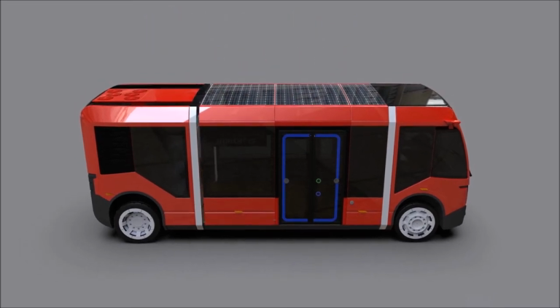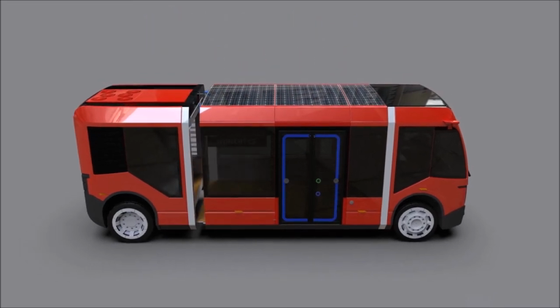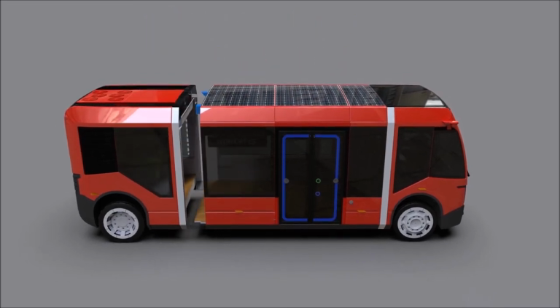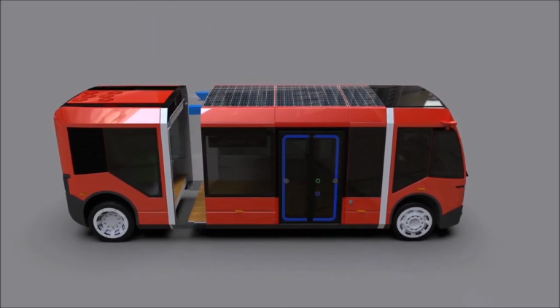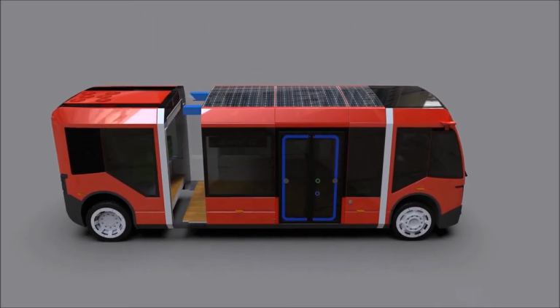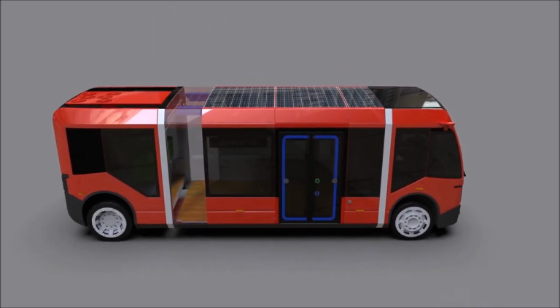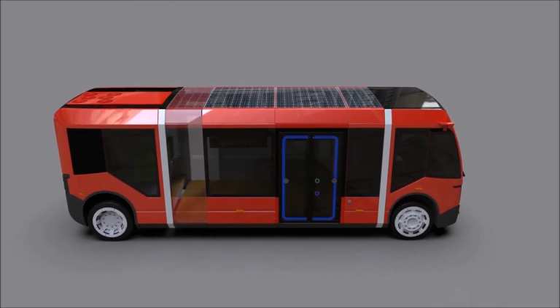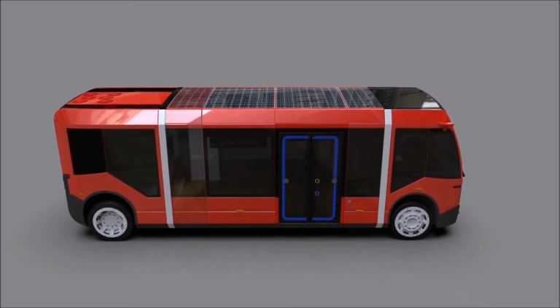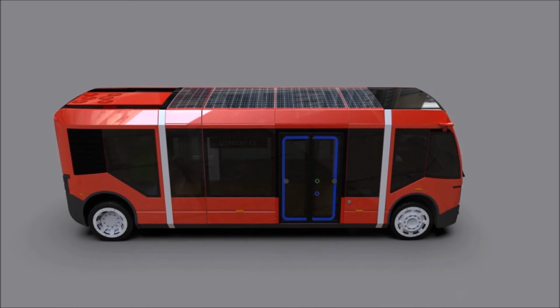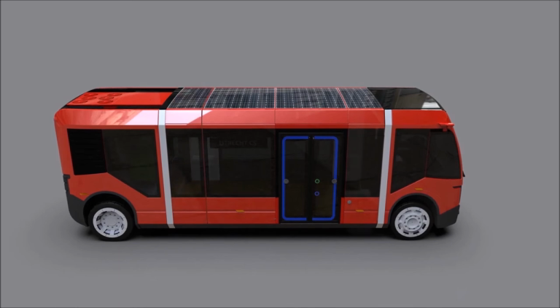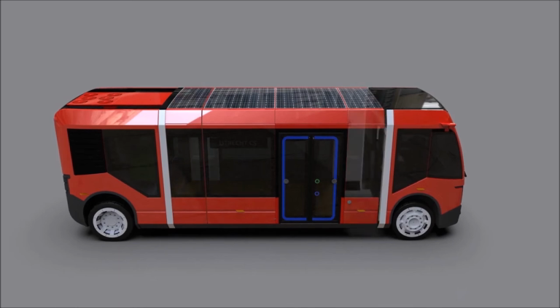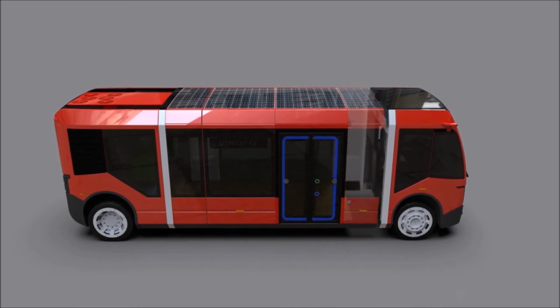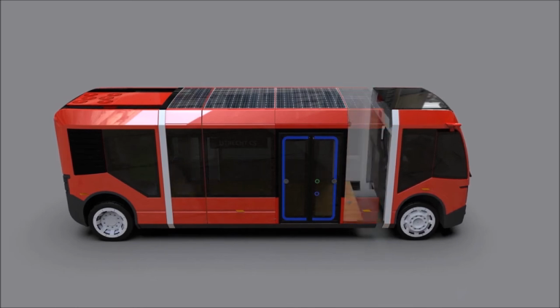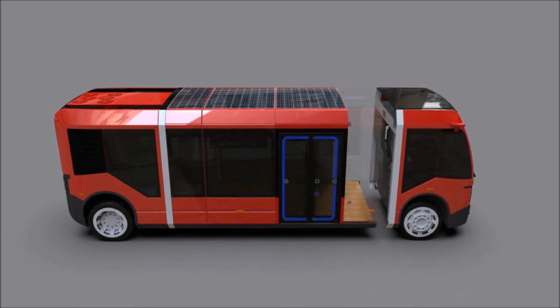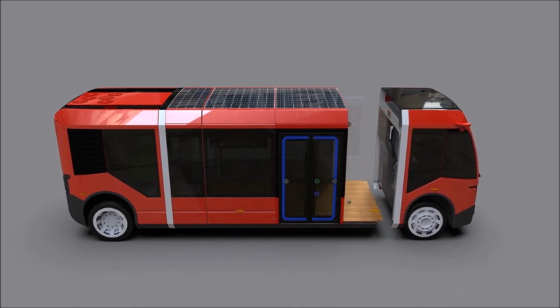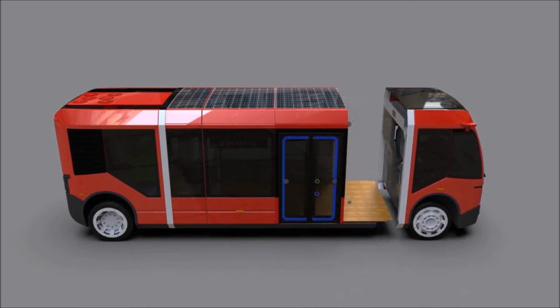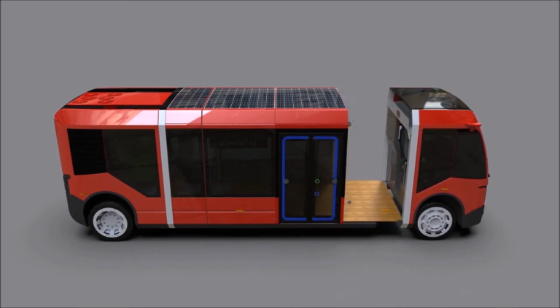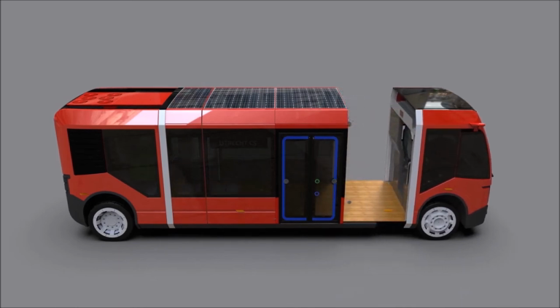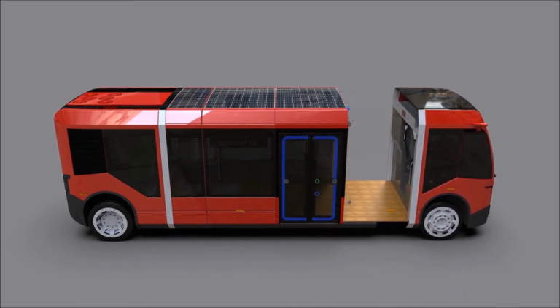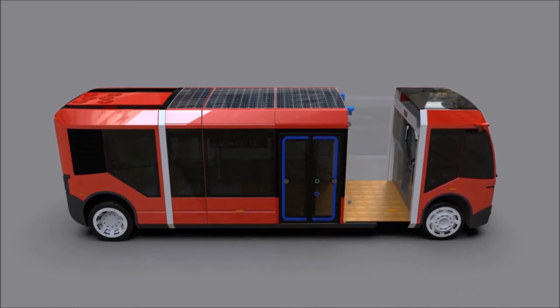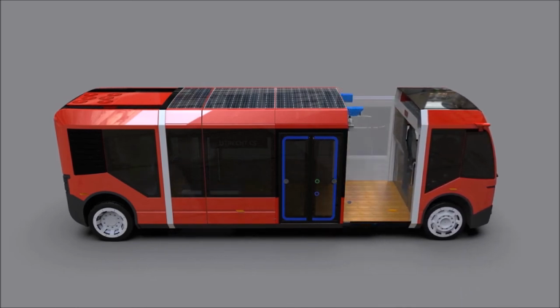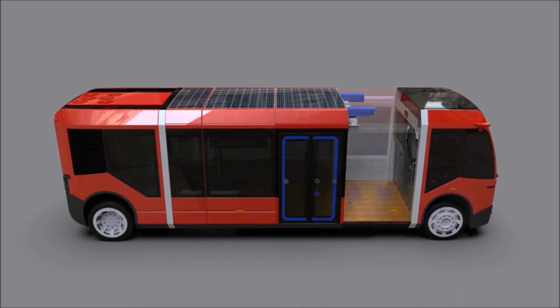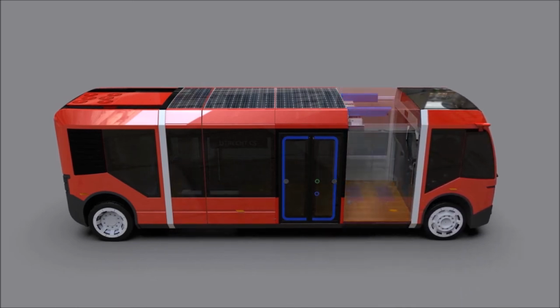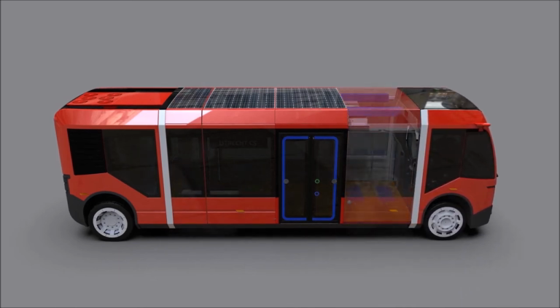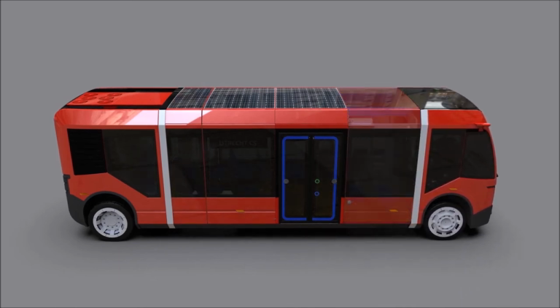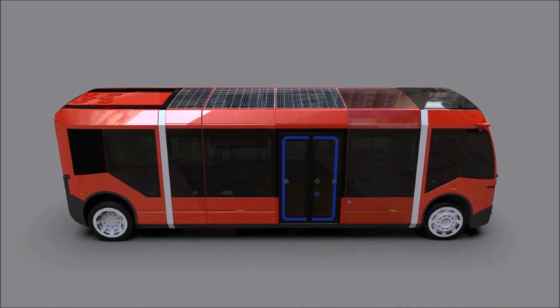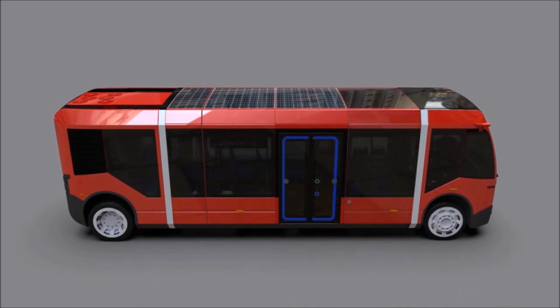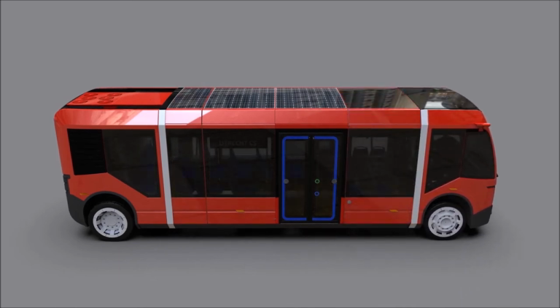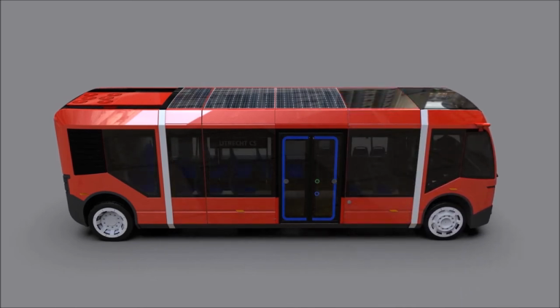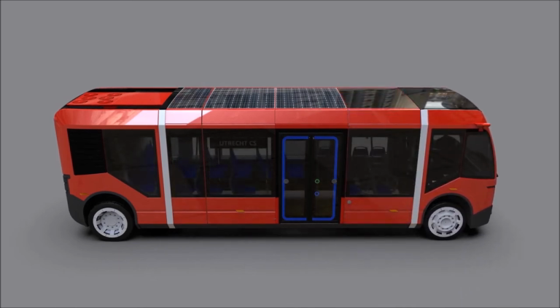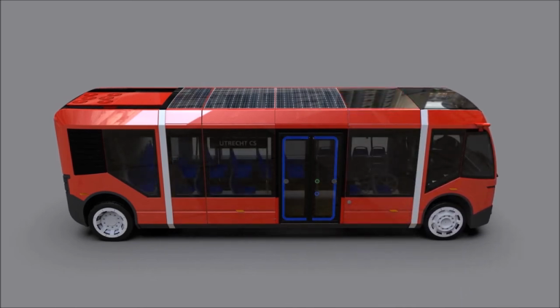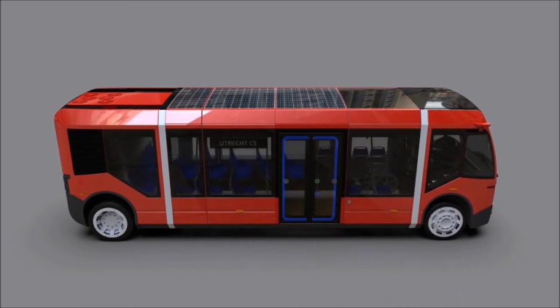The Movitas is modular built and available in lengths from 8.2 to 9.7 meters.